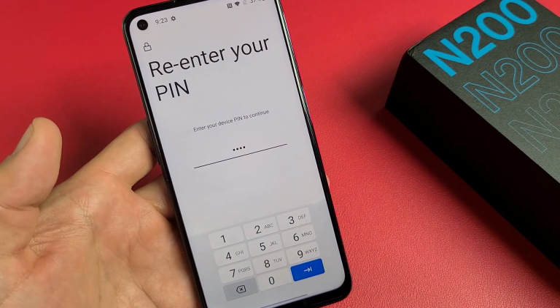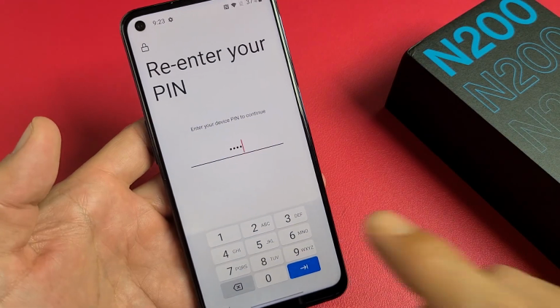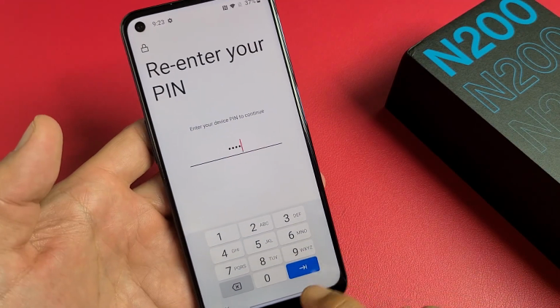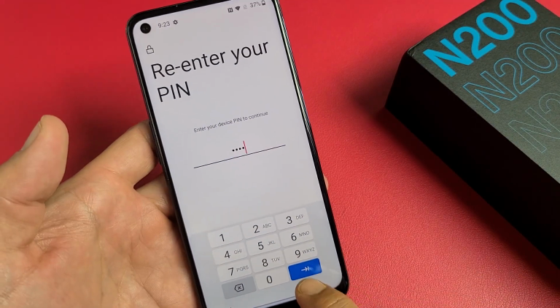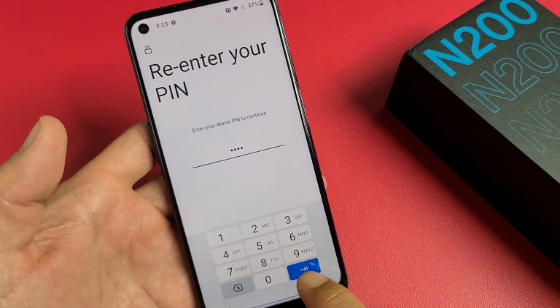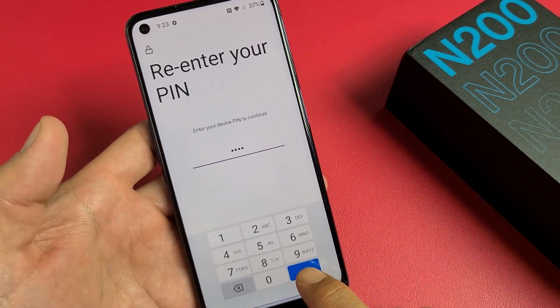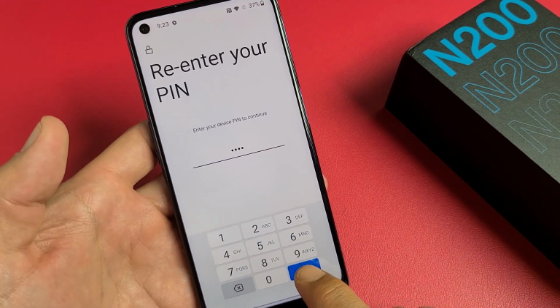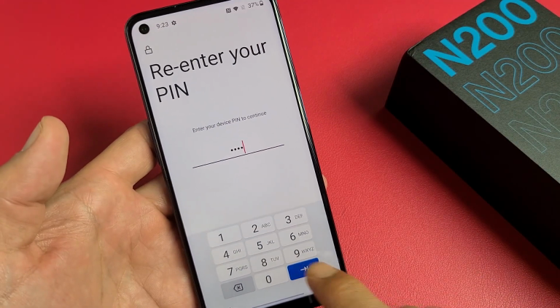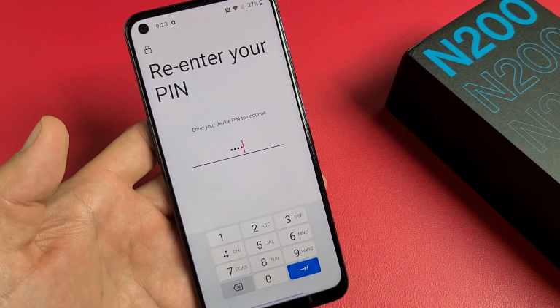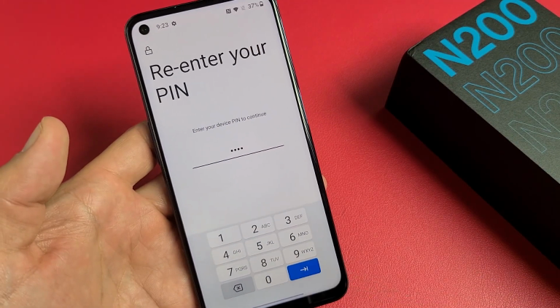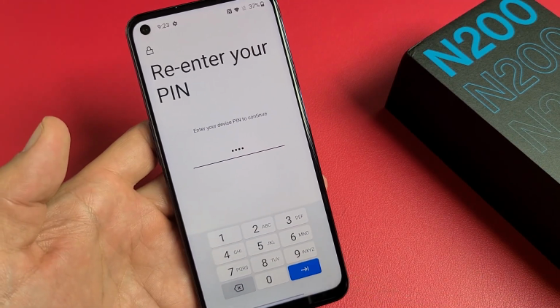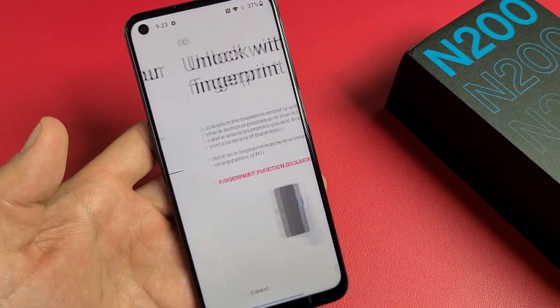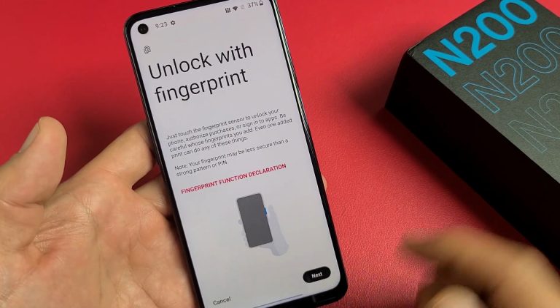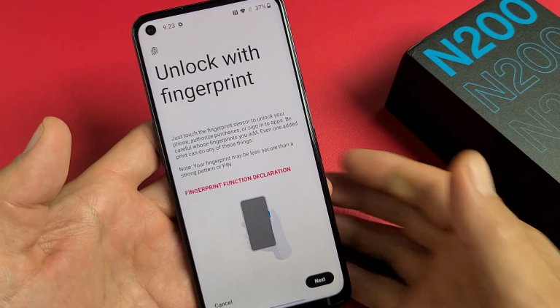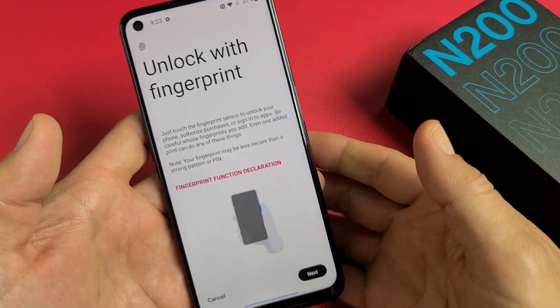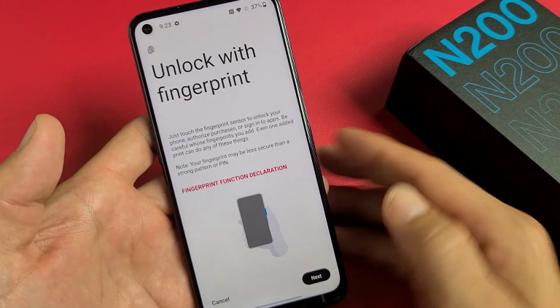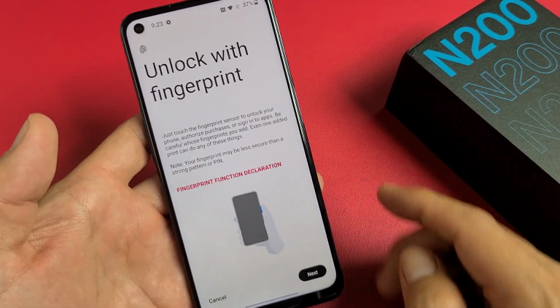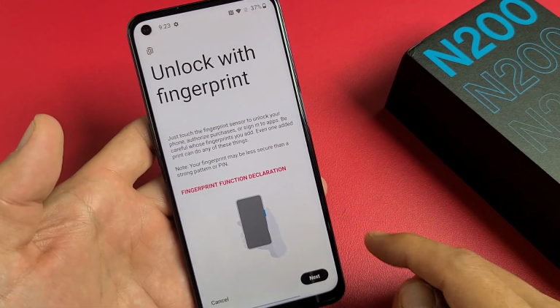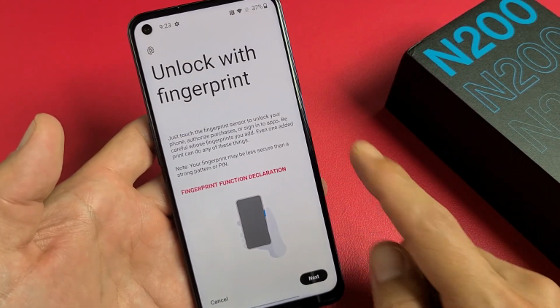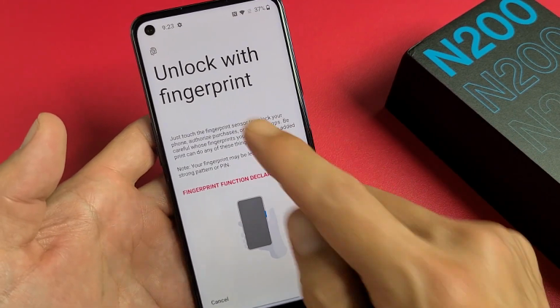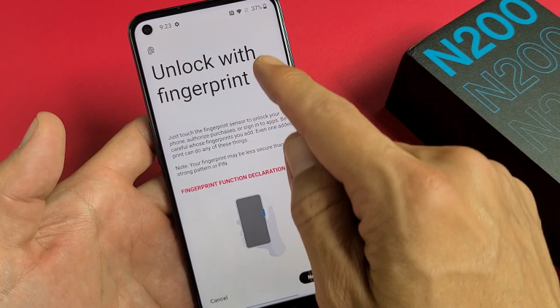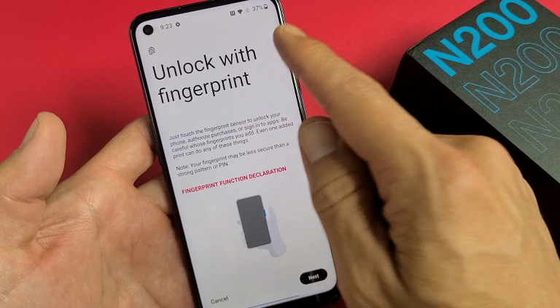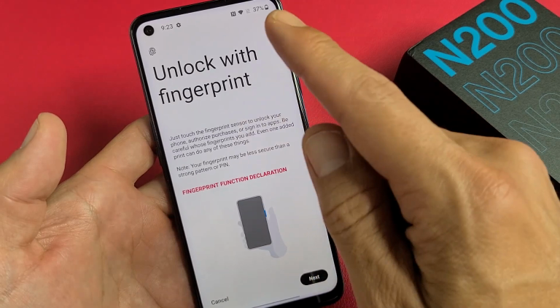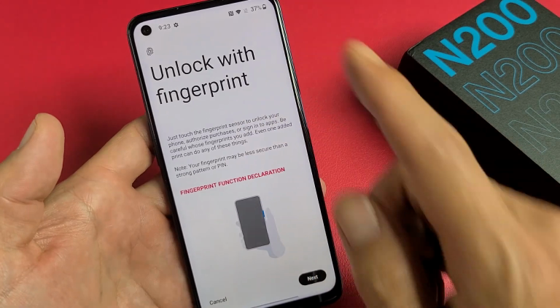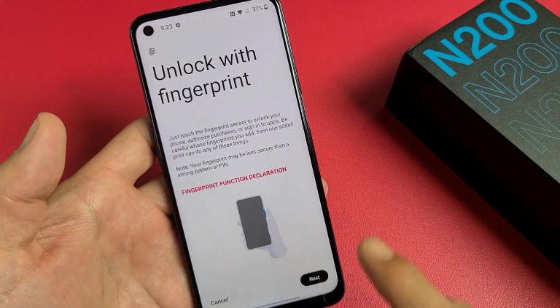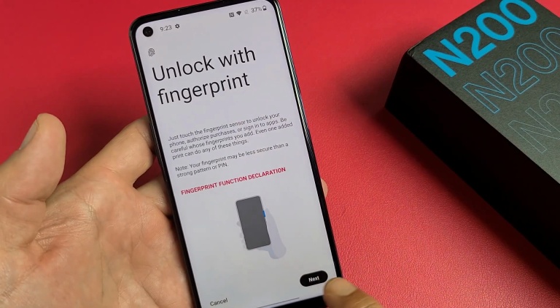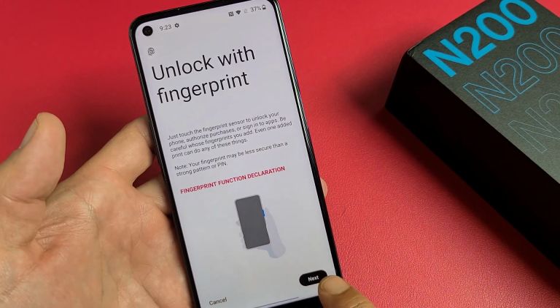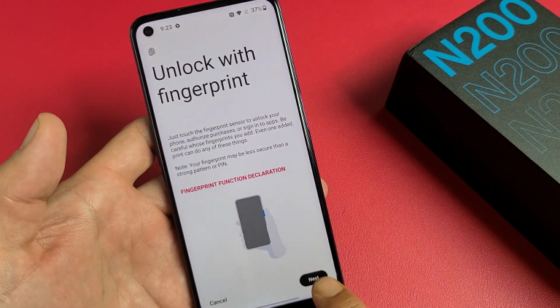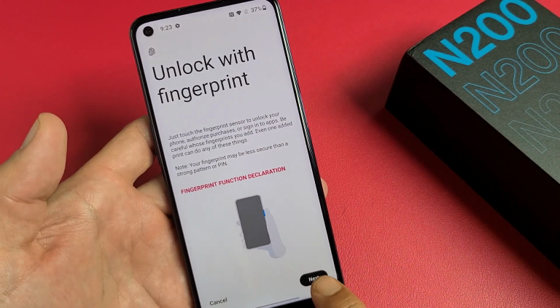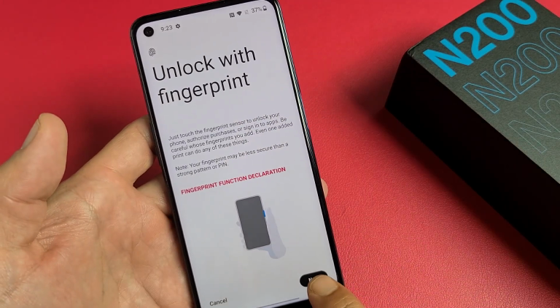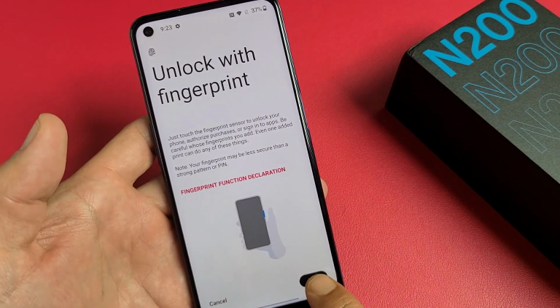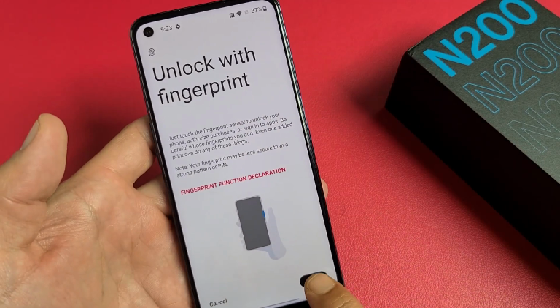I'll click OK down here. Now unlock a fingerprint — let's go ahead and tap on Next.